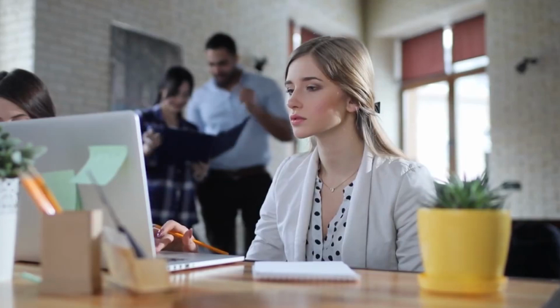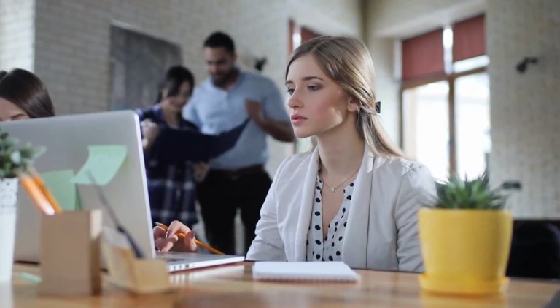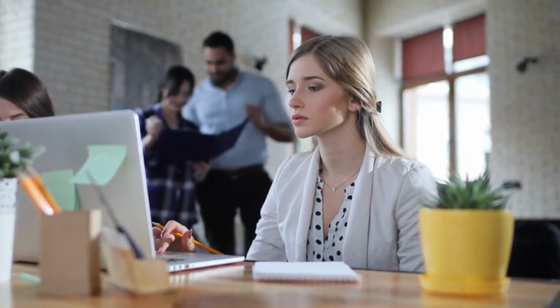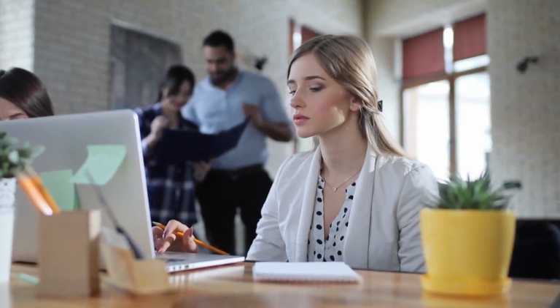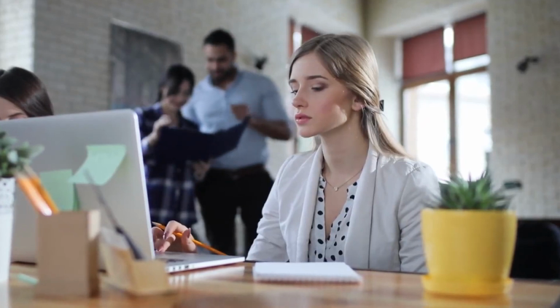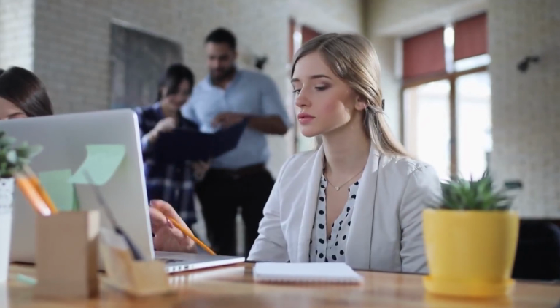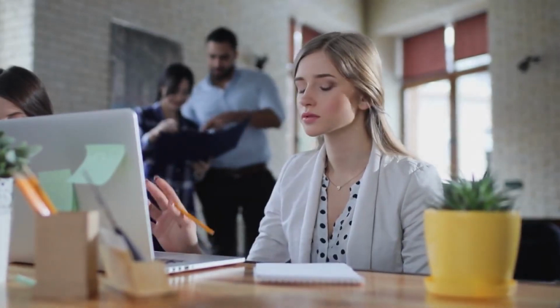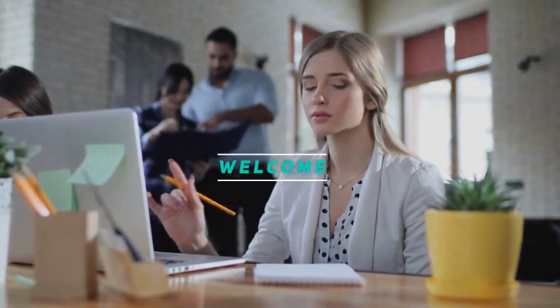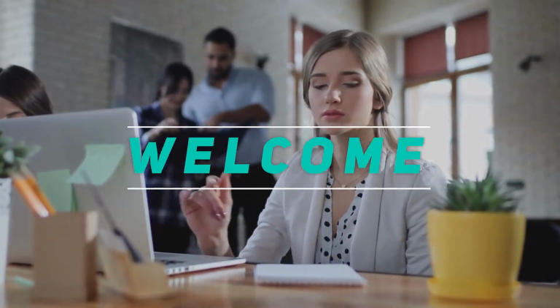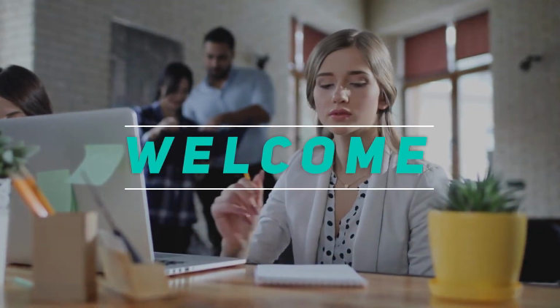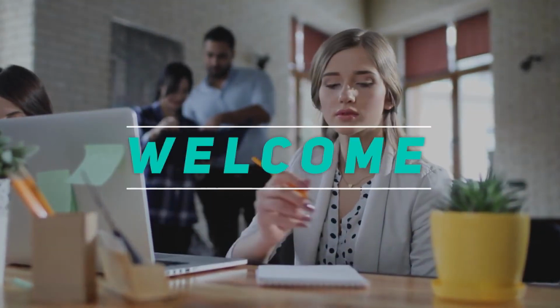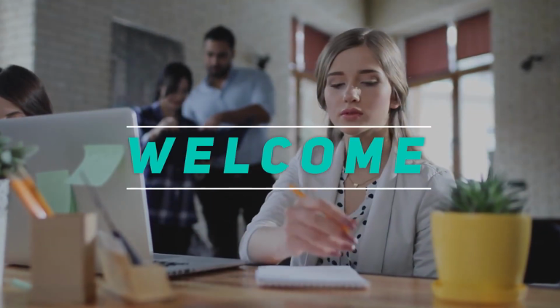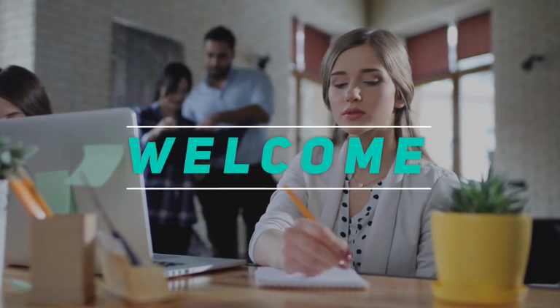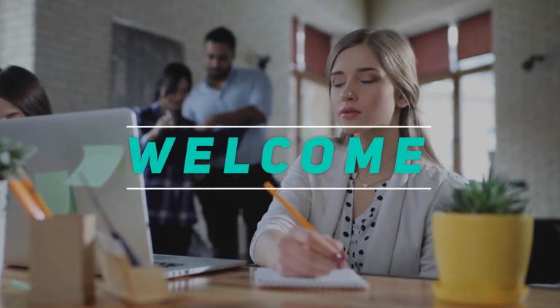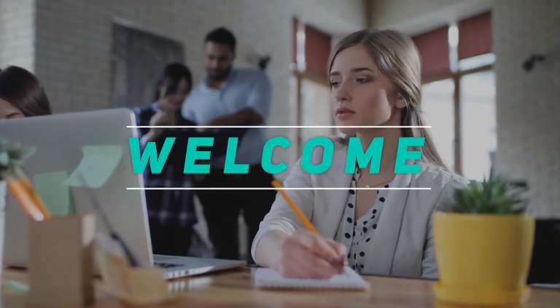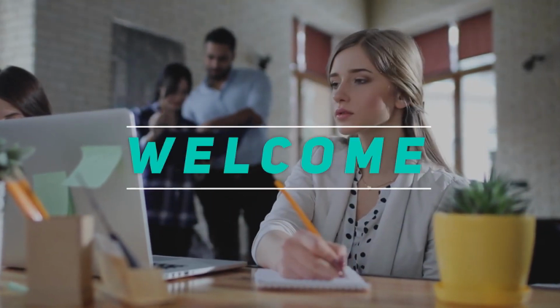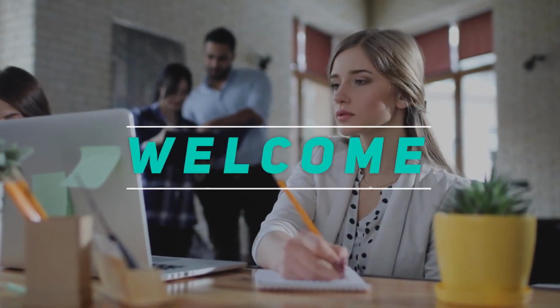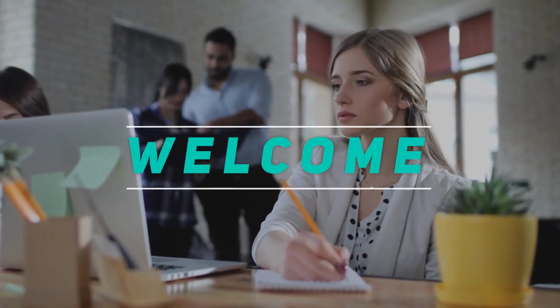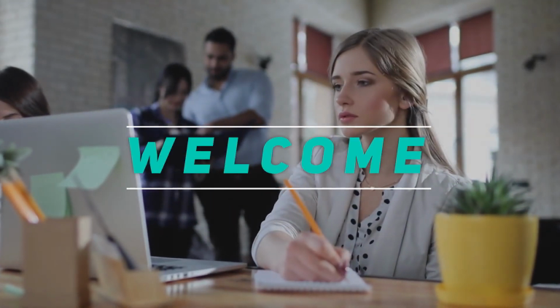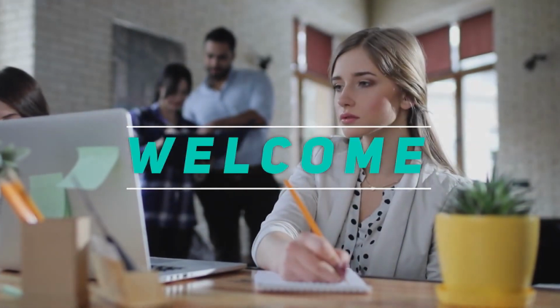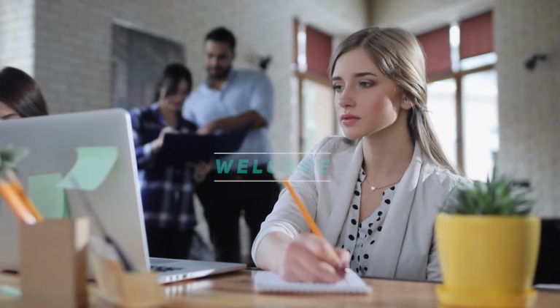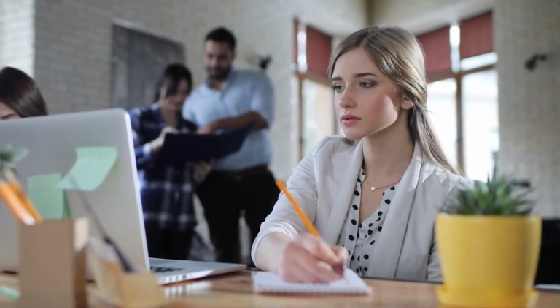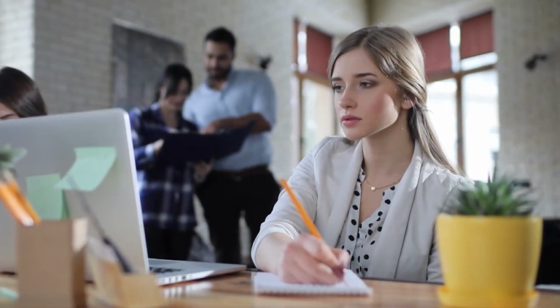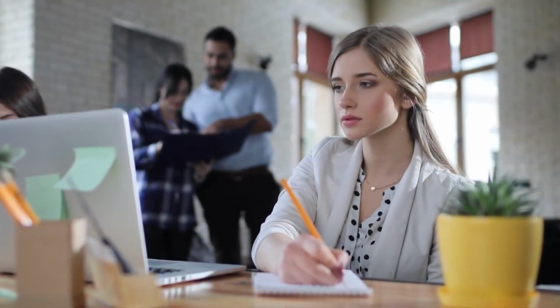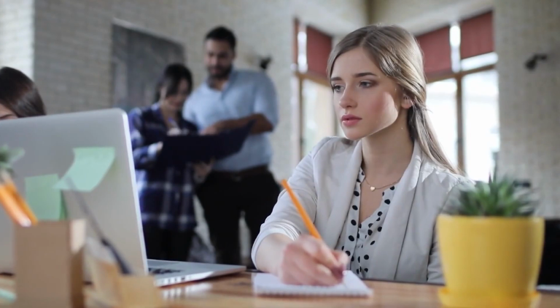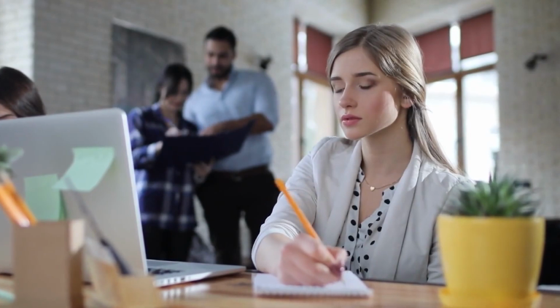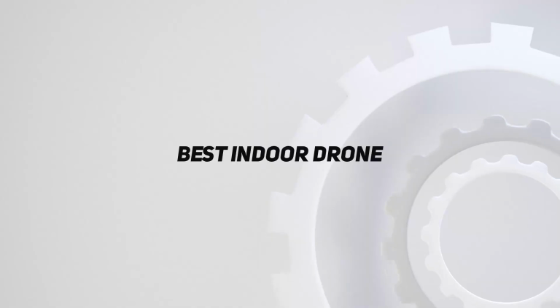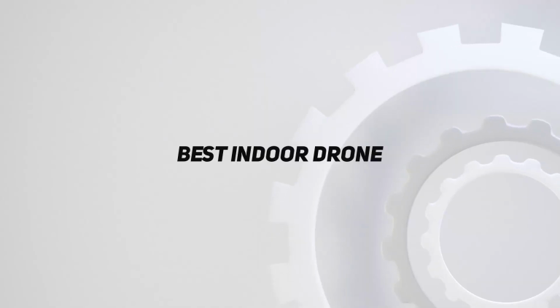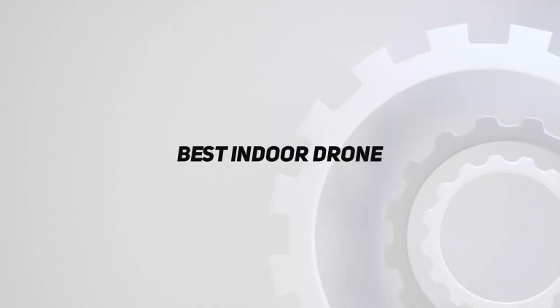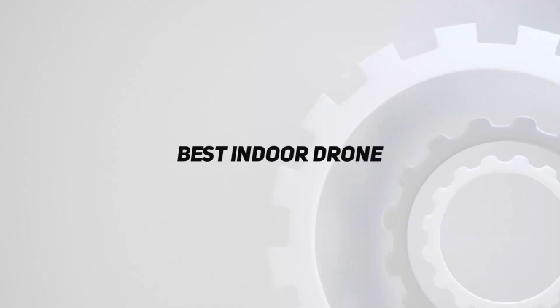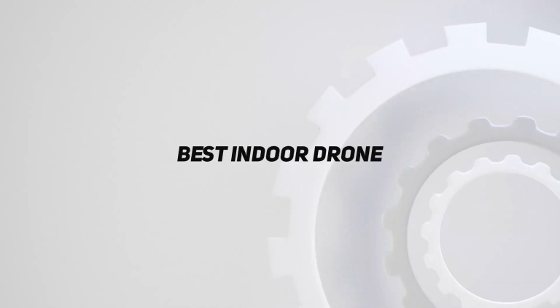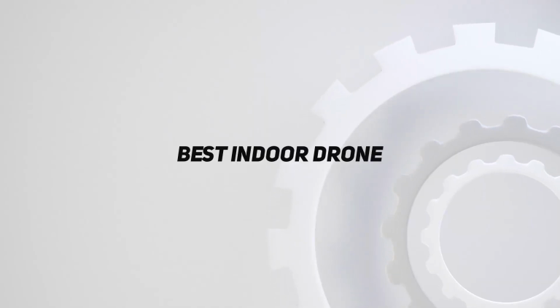Hey, welcome back to my channel. In this video, I'm gonna talk about the top 5 best indoor drones.